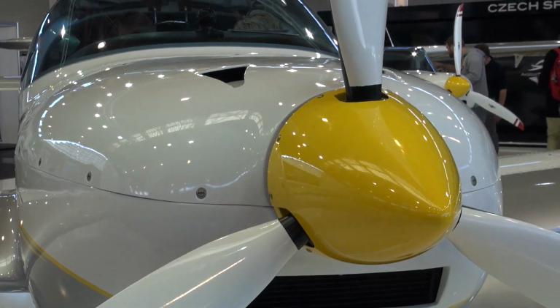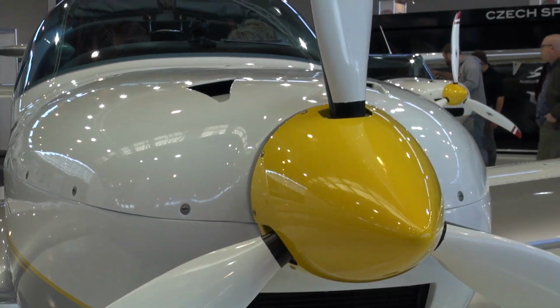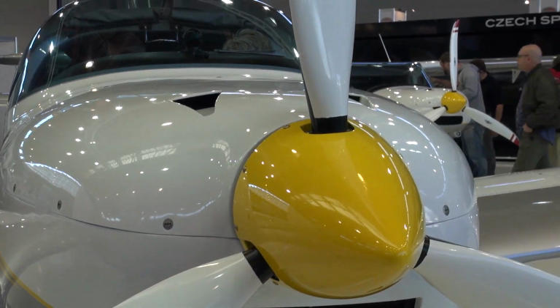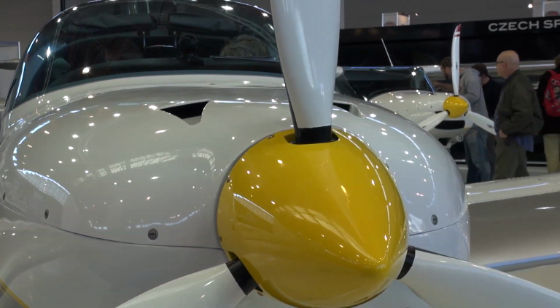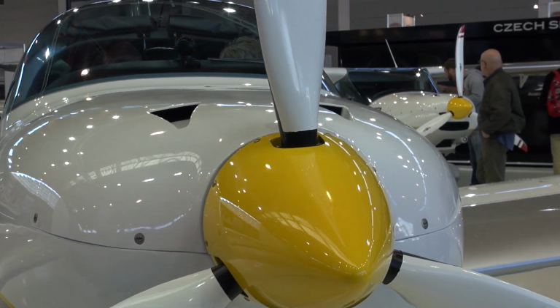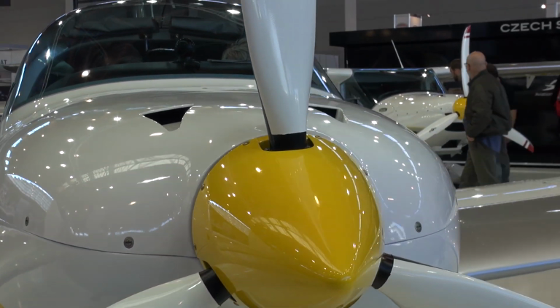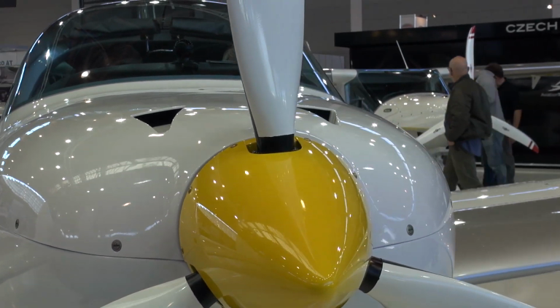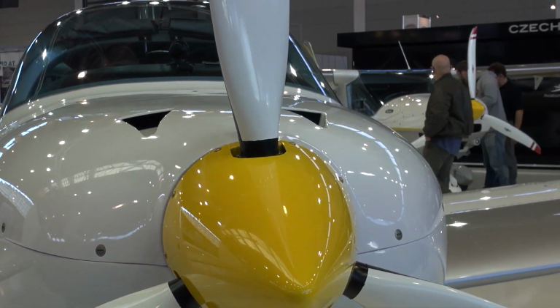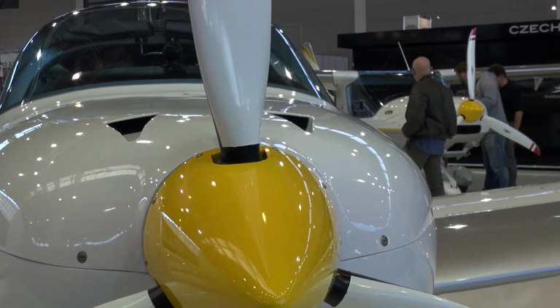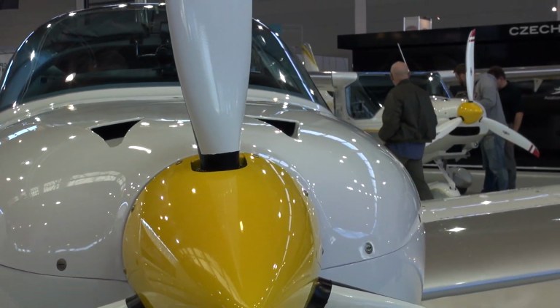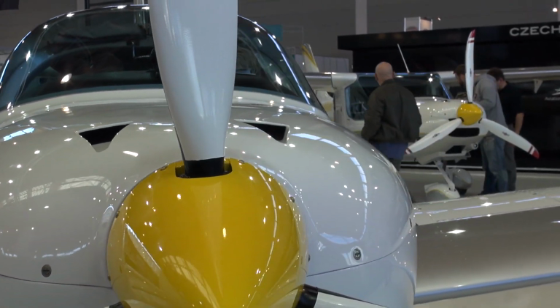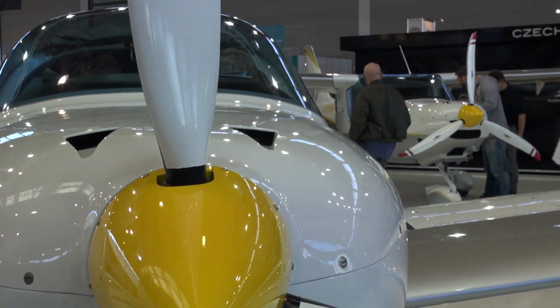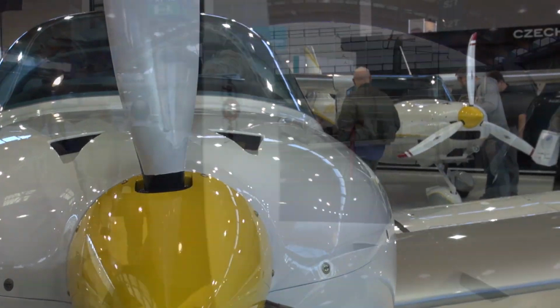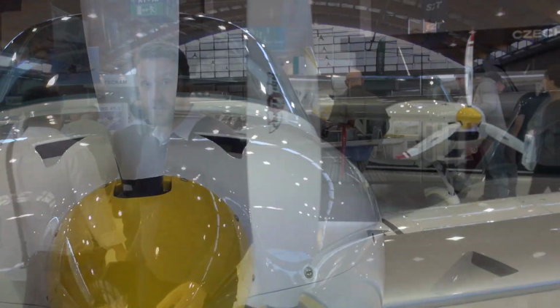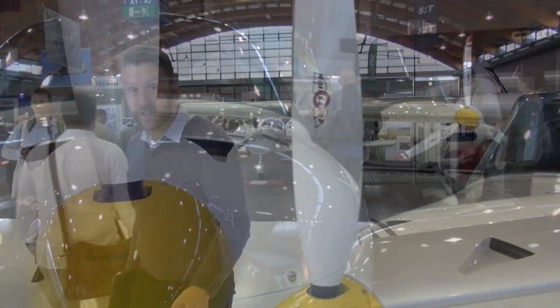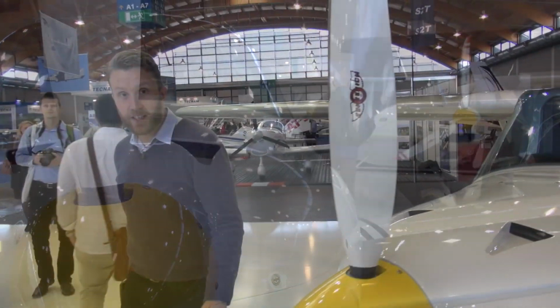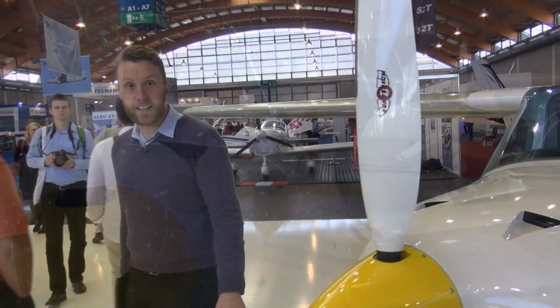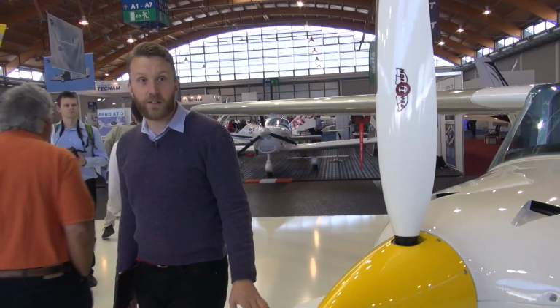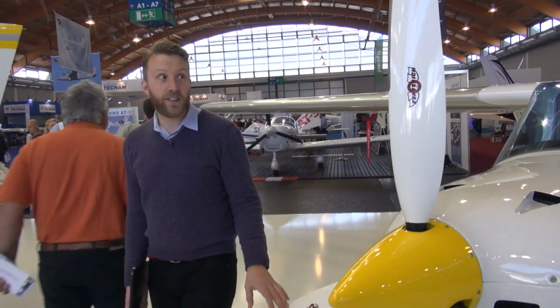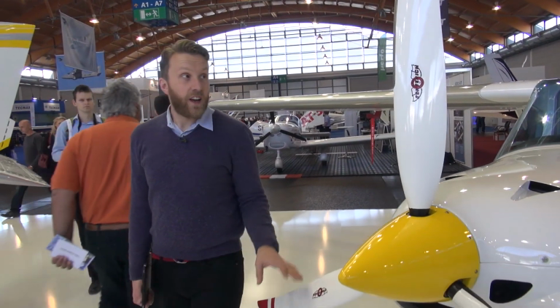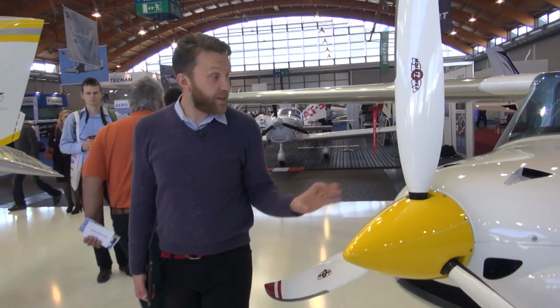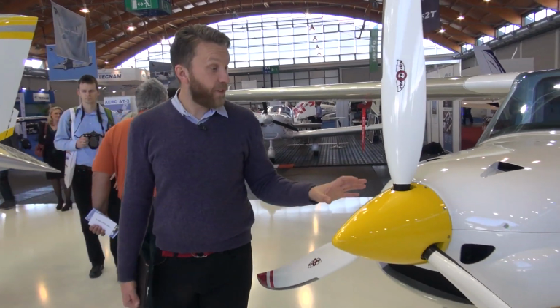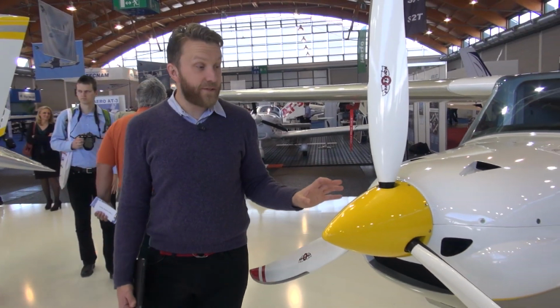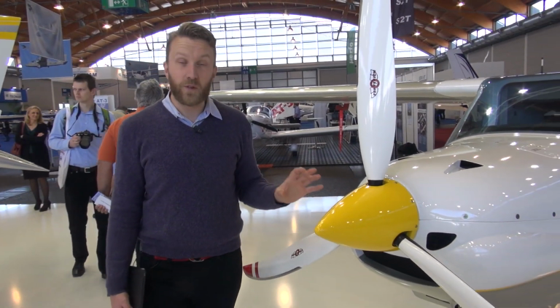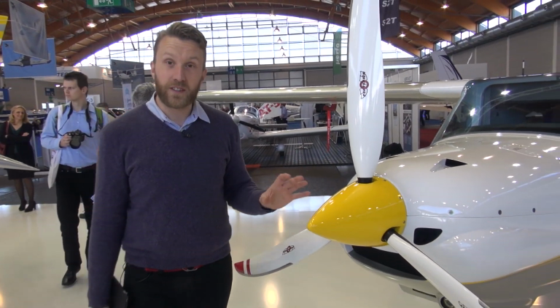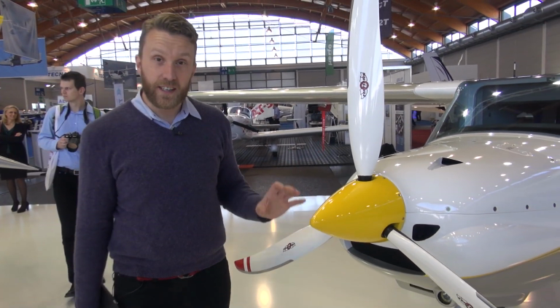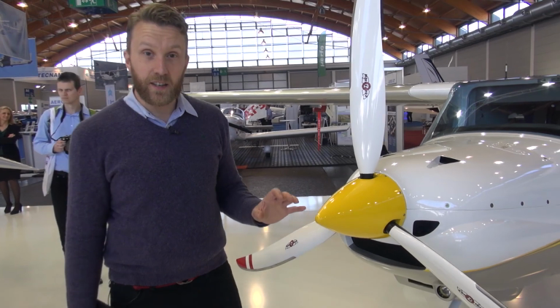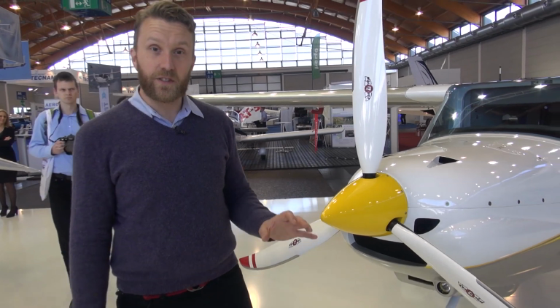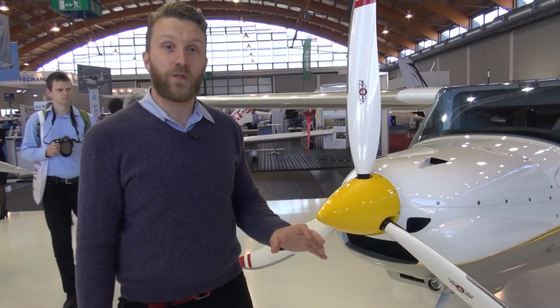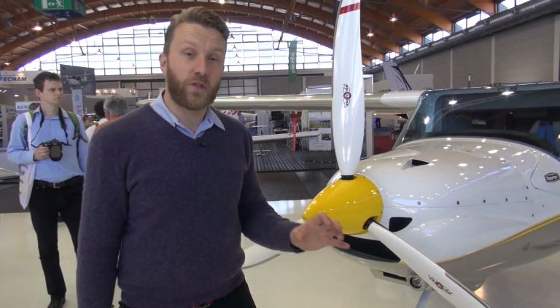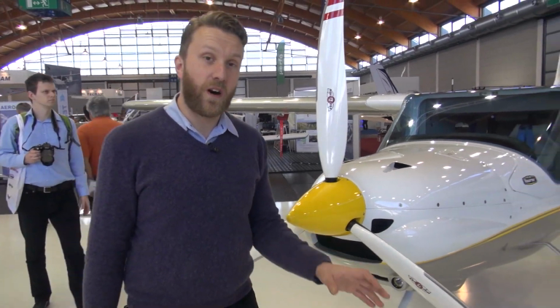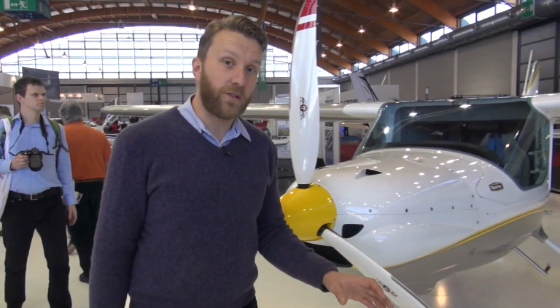It has a 100hp Rotax engine, an endurance of 6 hours, and can fly for more than 600 nautical miles.